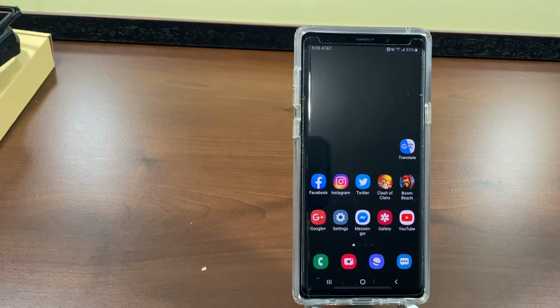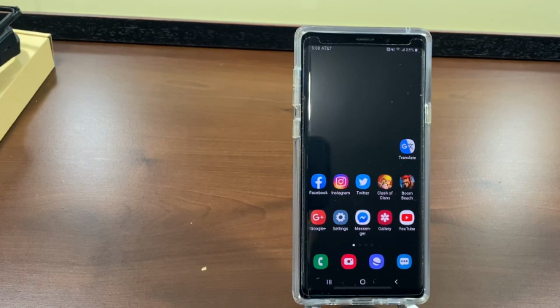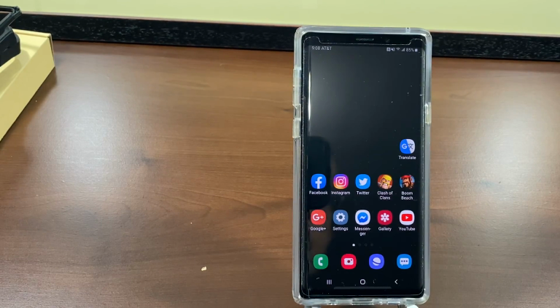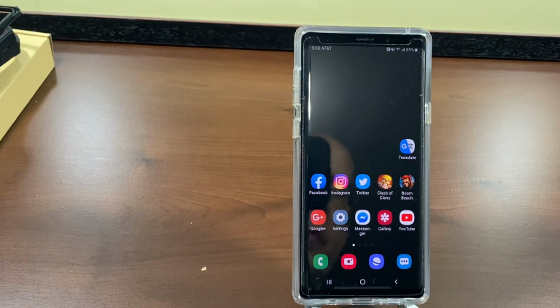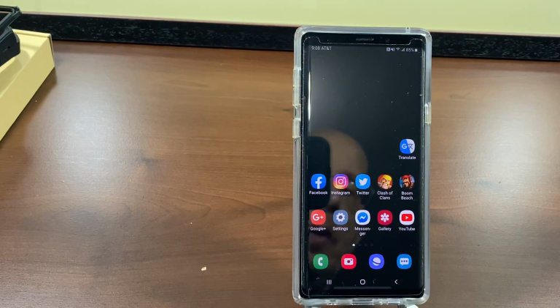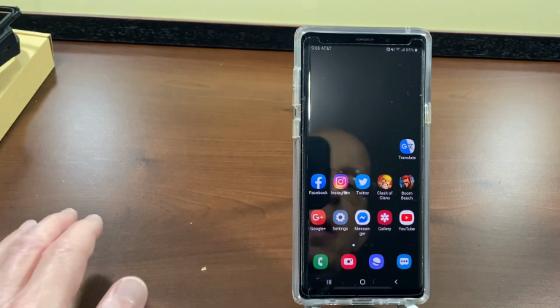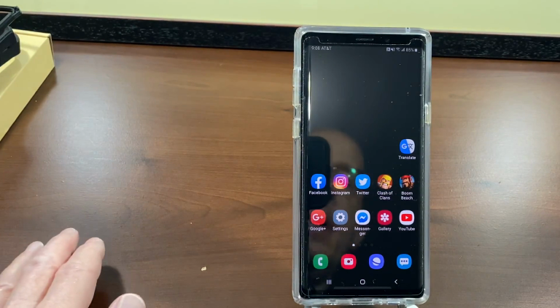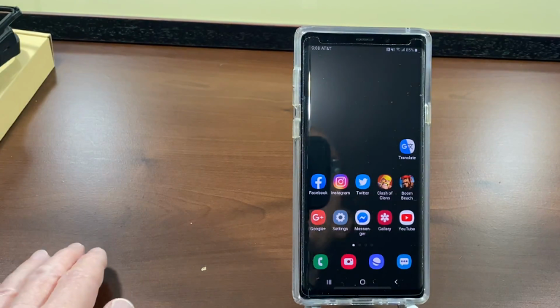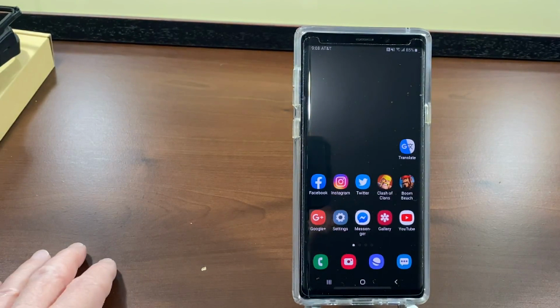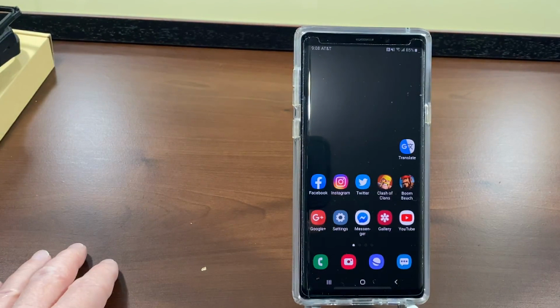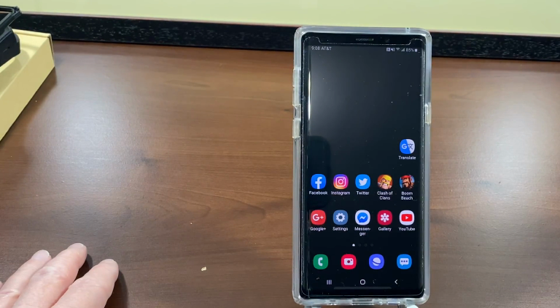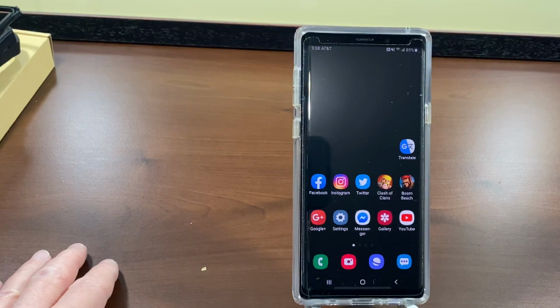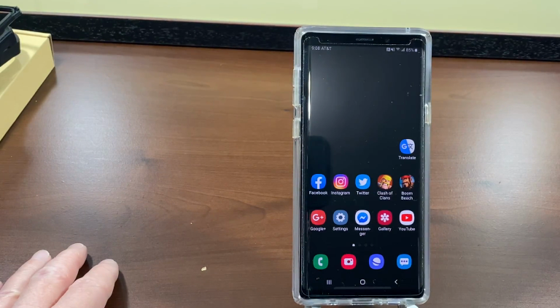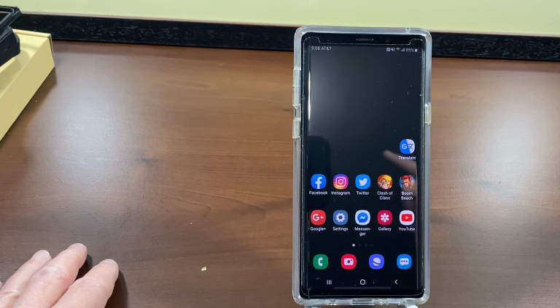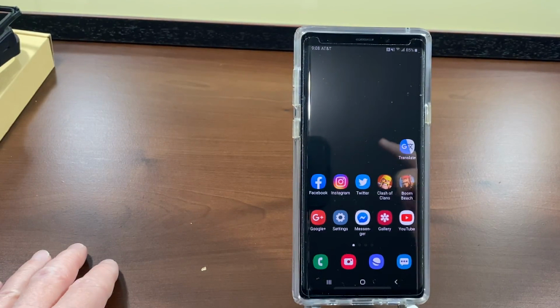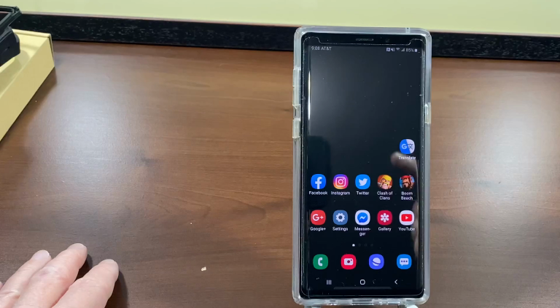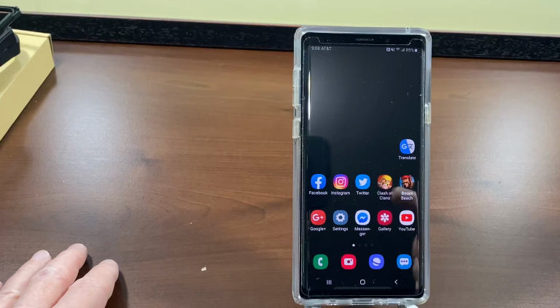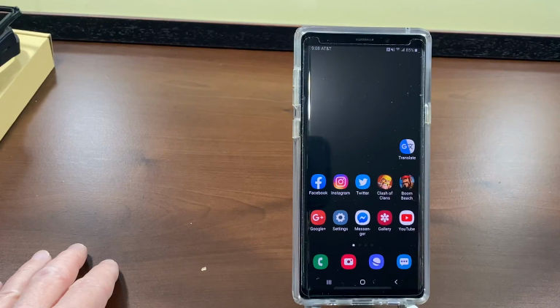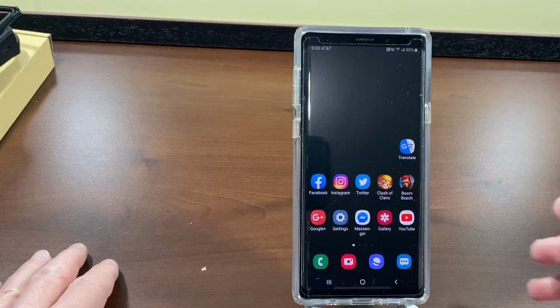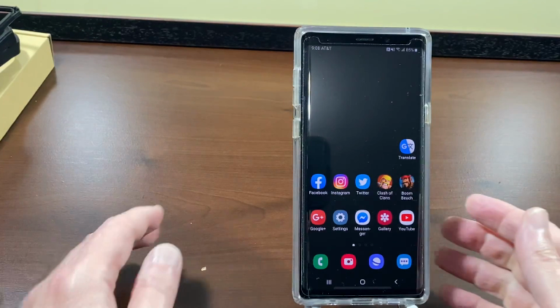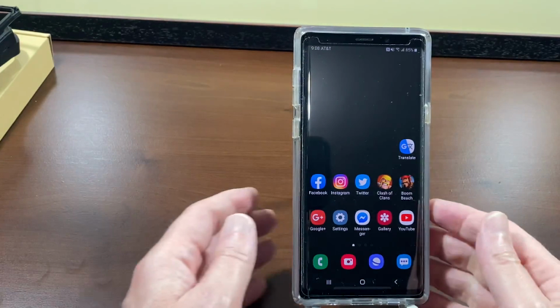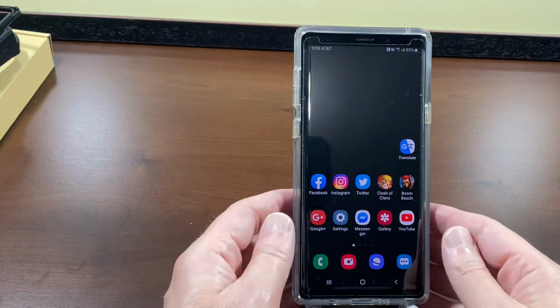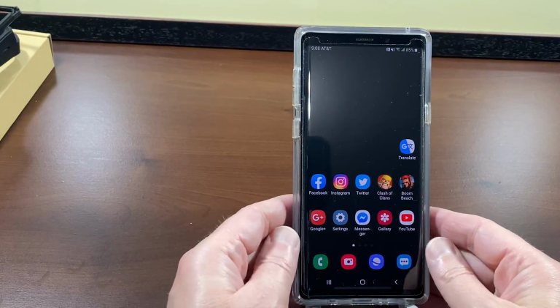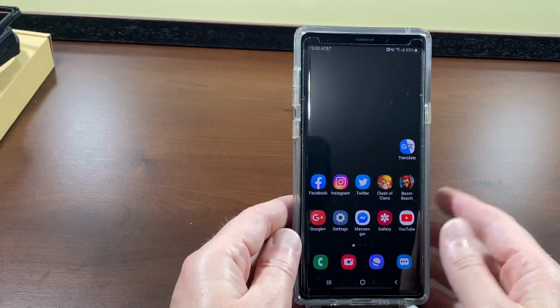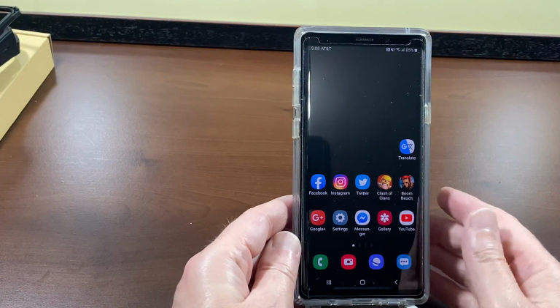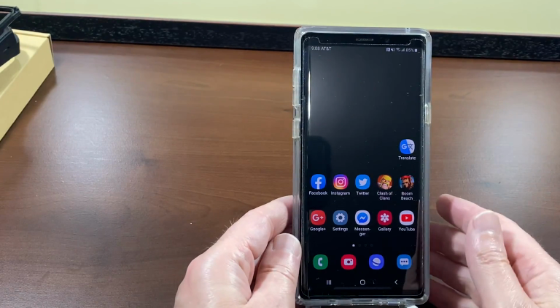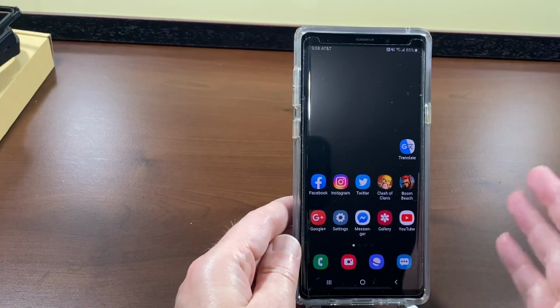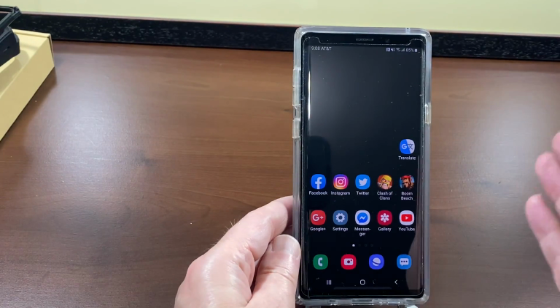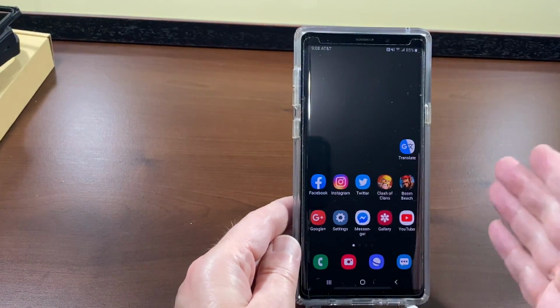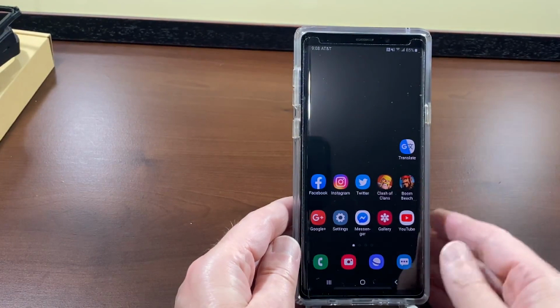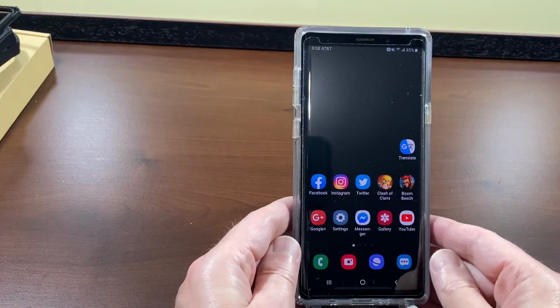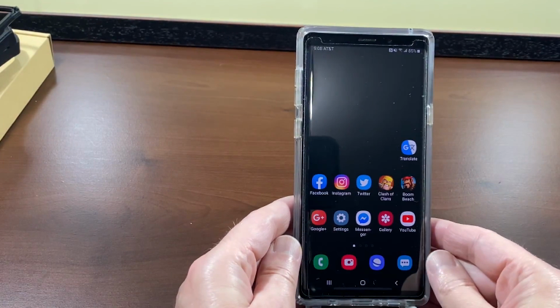Hey, what's up everyone. In this video I'm going to show you how to set up your Samsung phone to answer phone calls with just one tap.